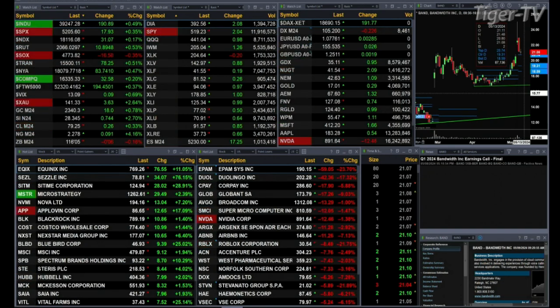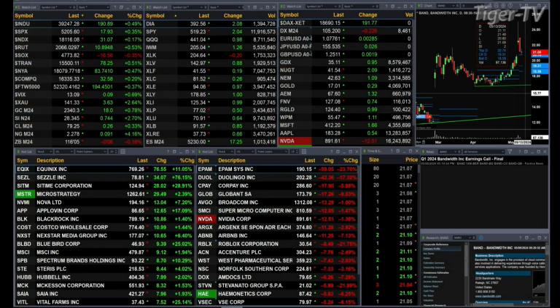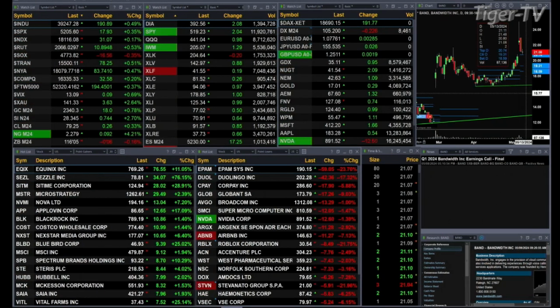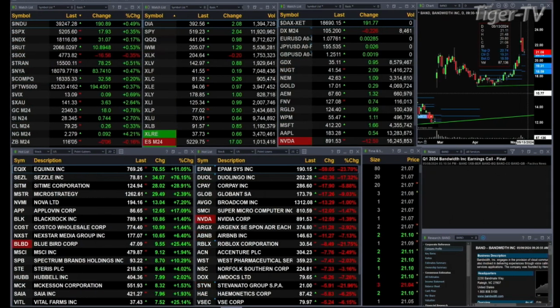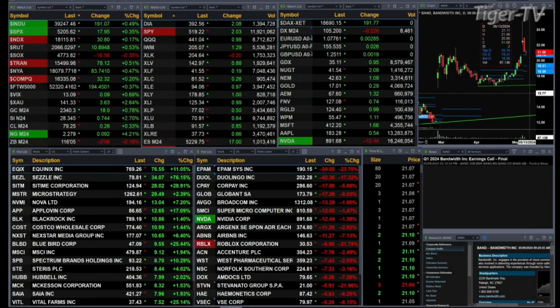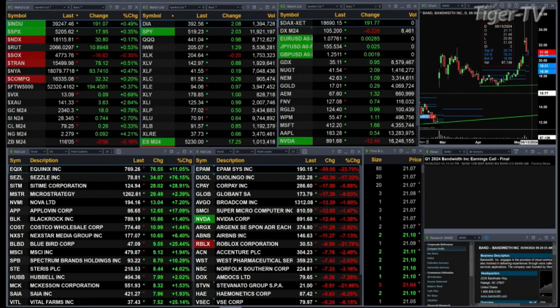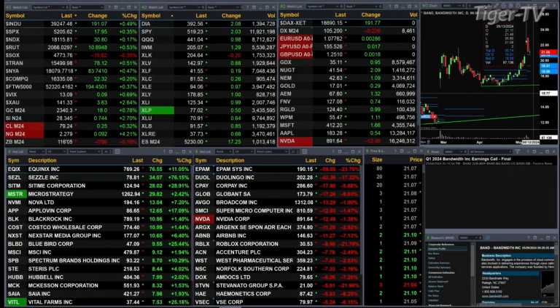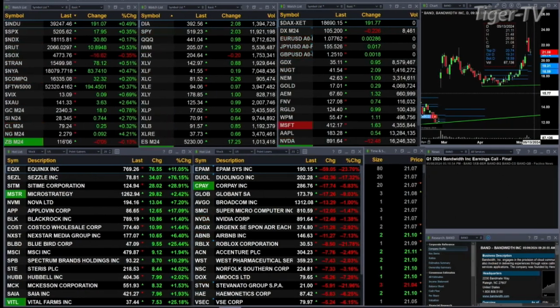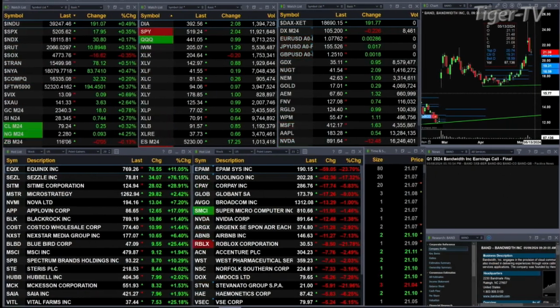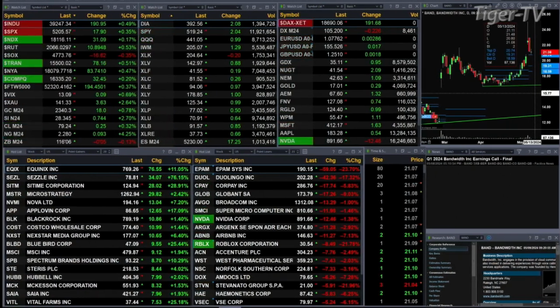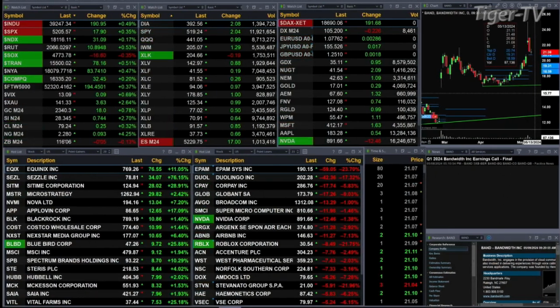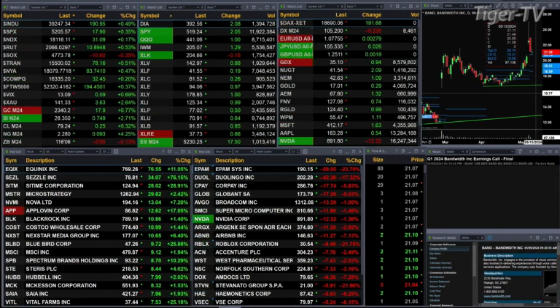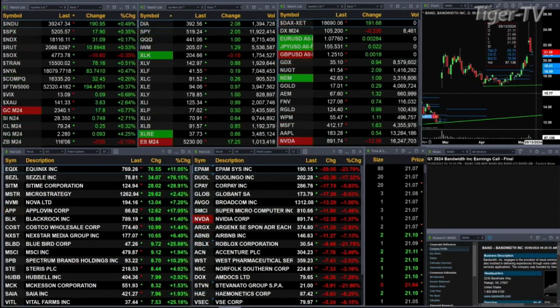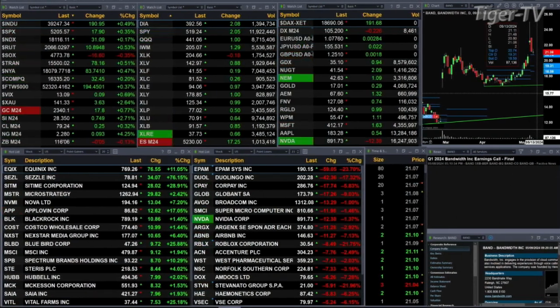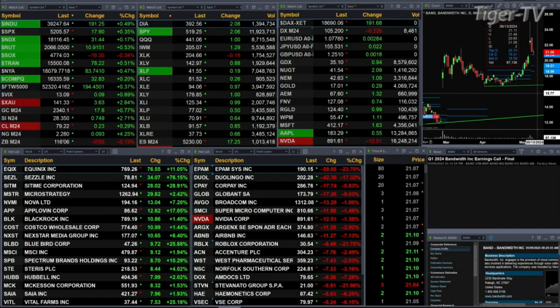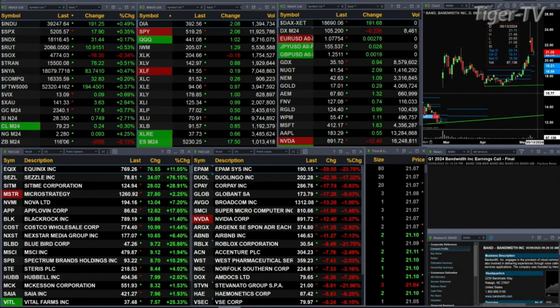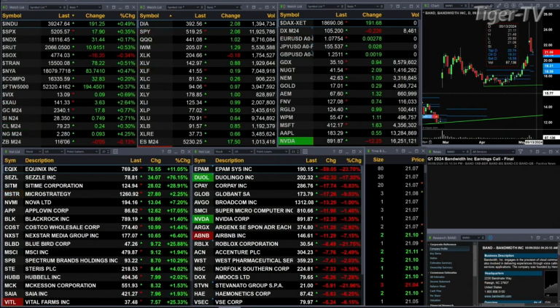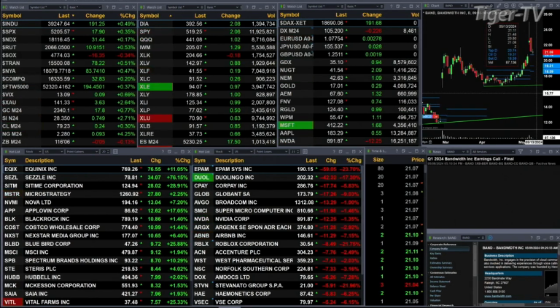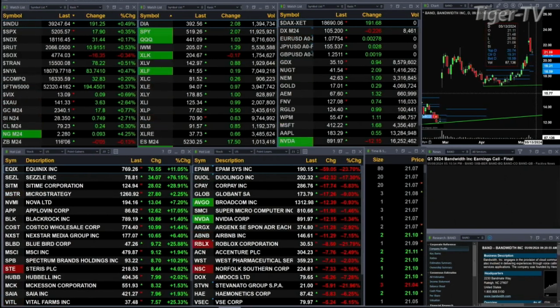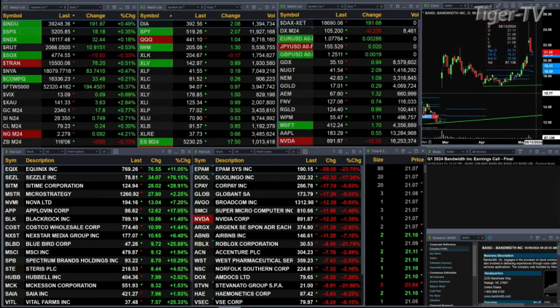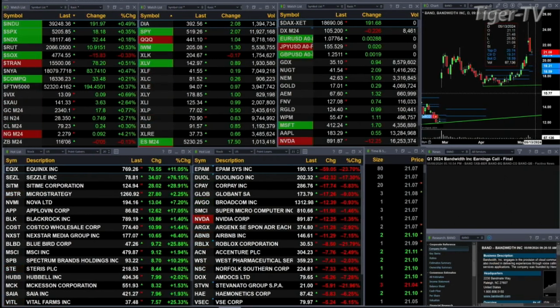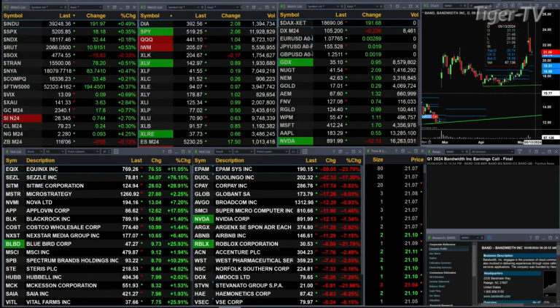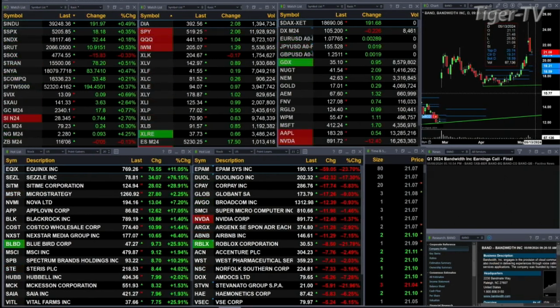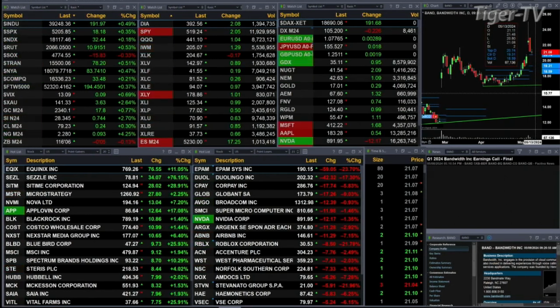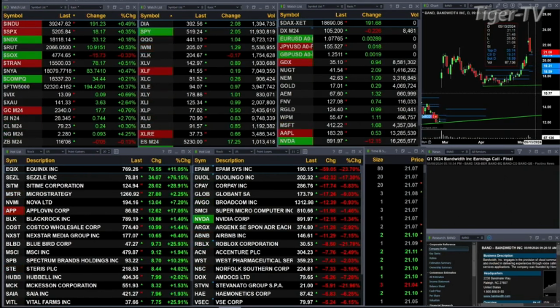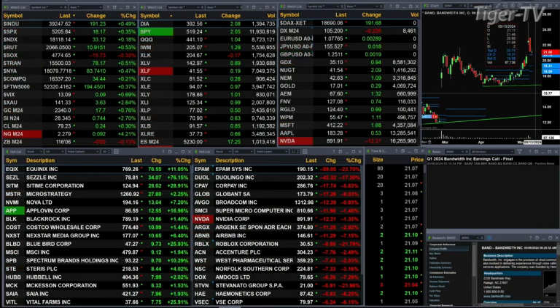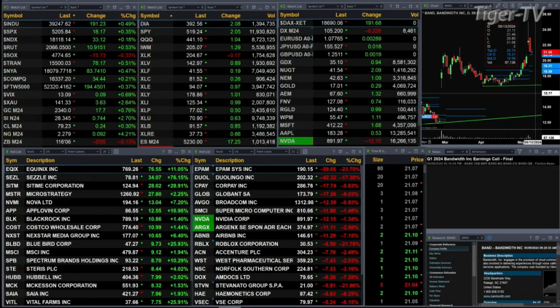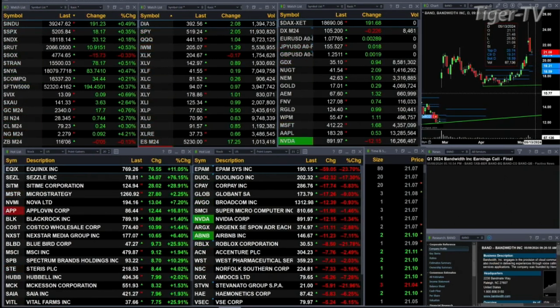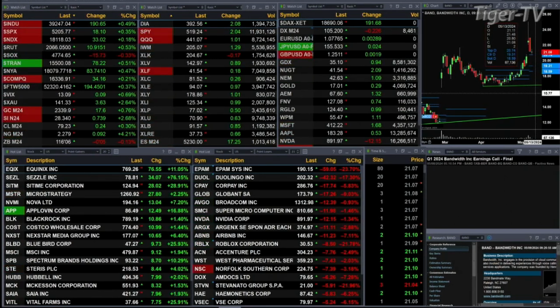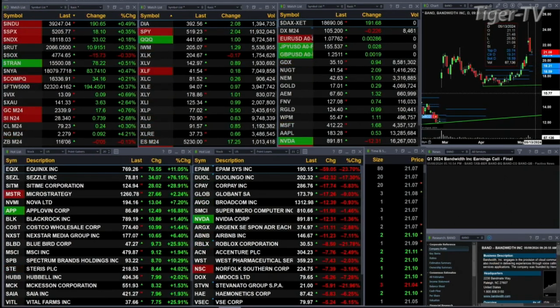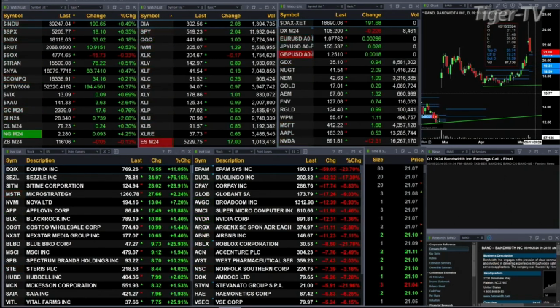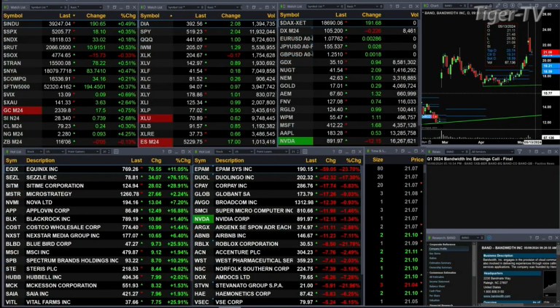The Russell's up a half a percent, 11 points. You've got the trendies up 78 — that's half a percentage as well.